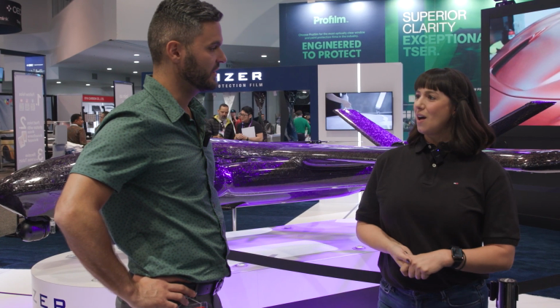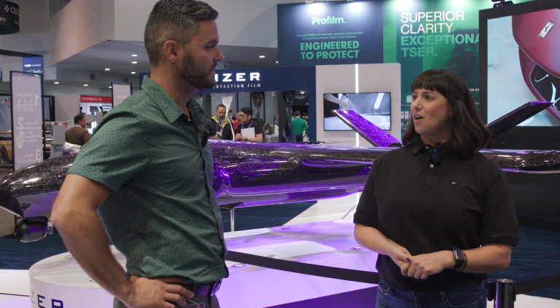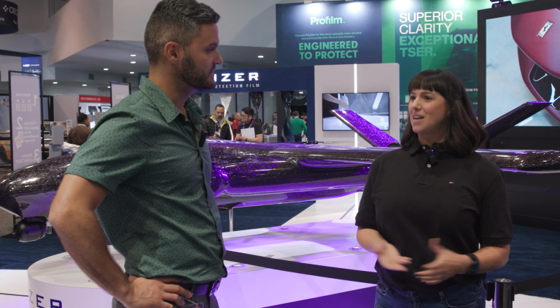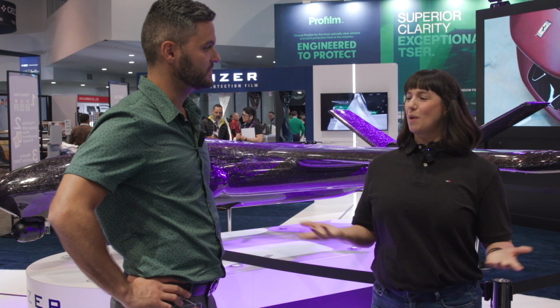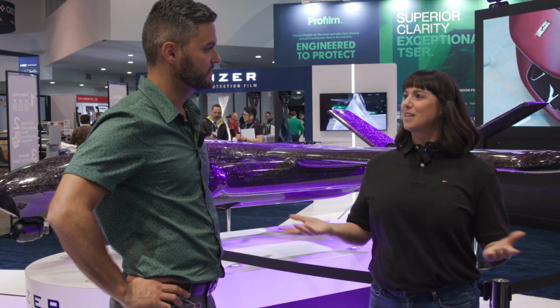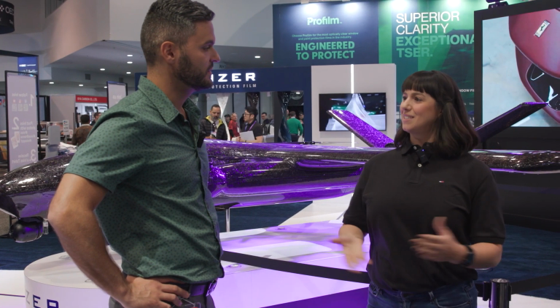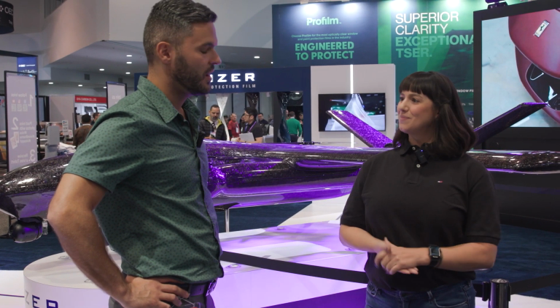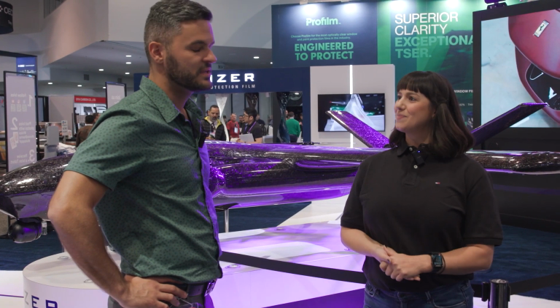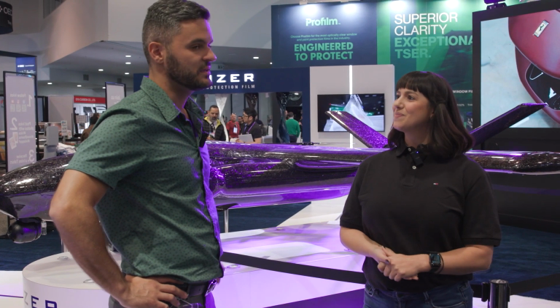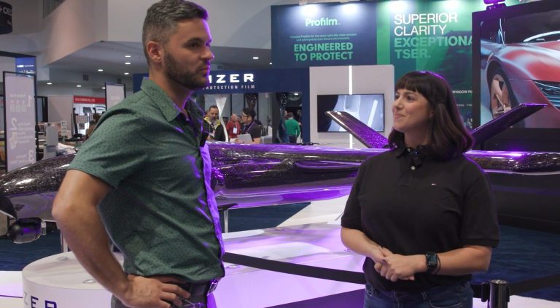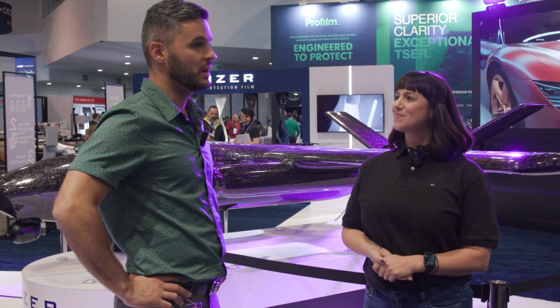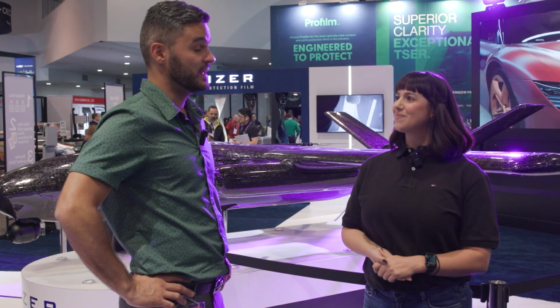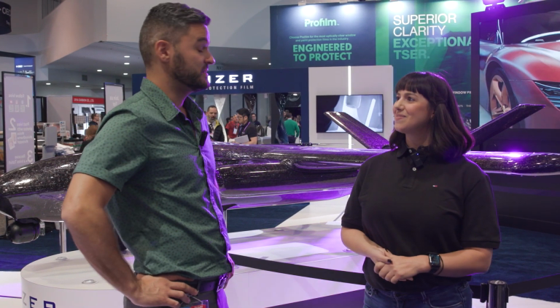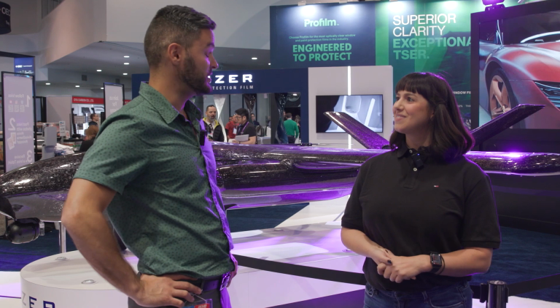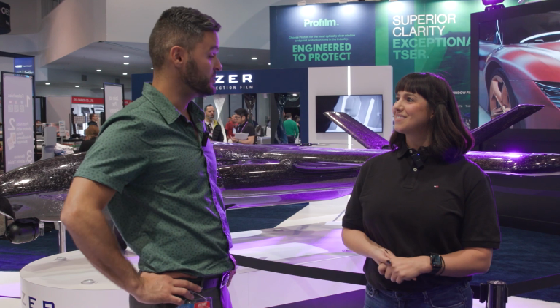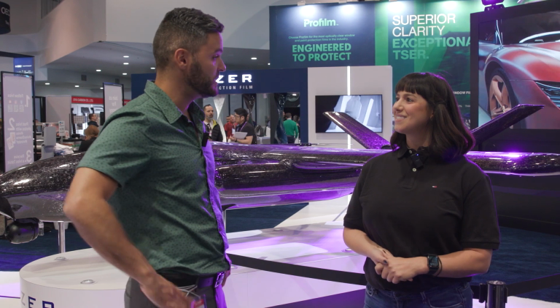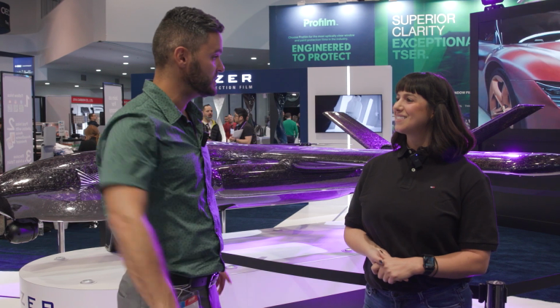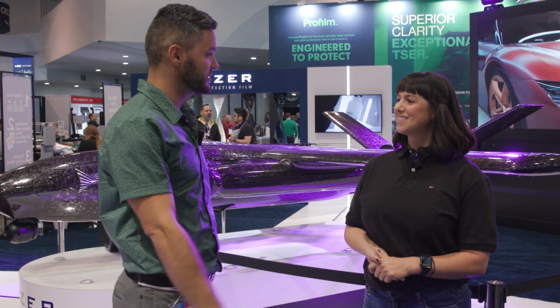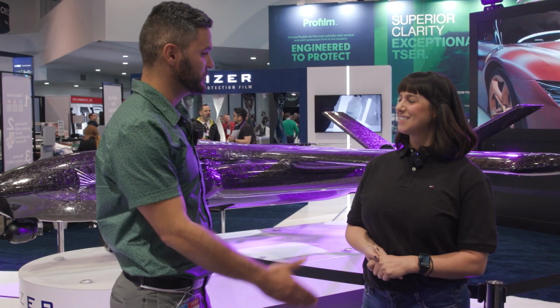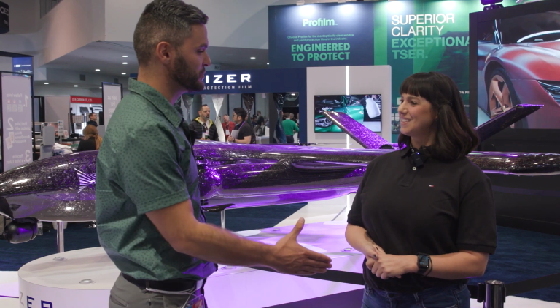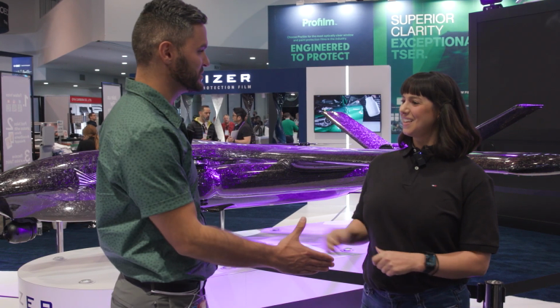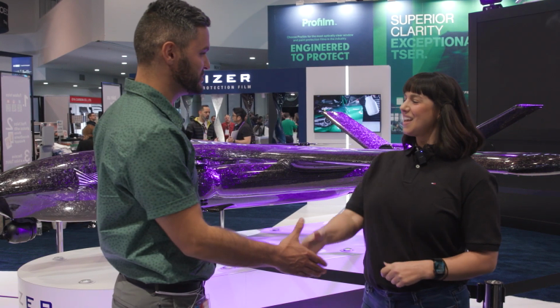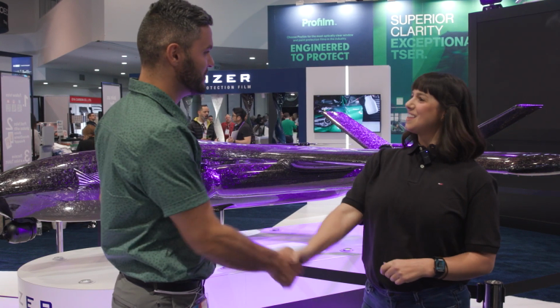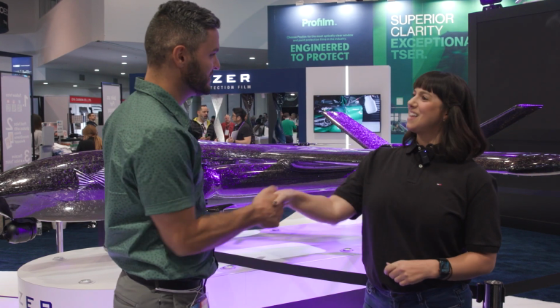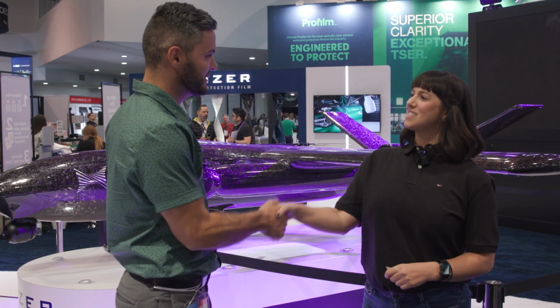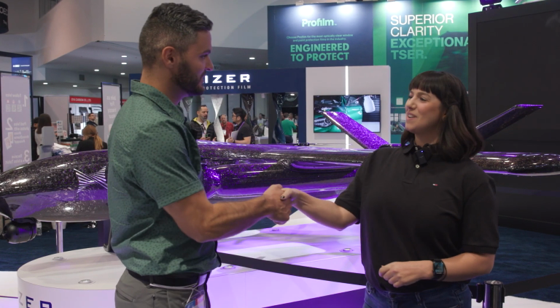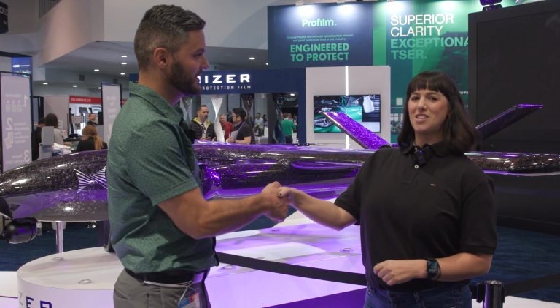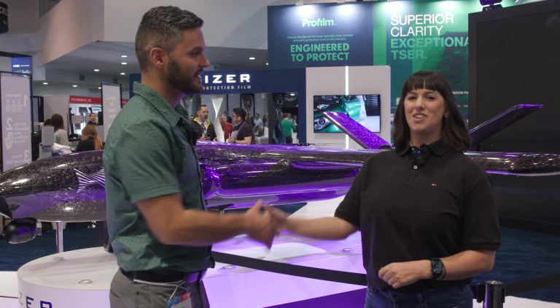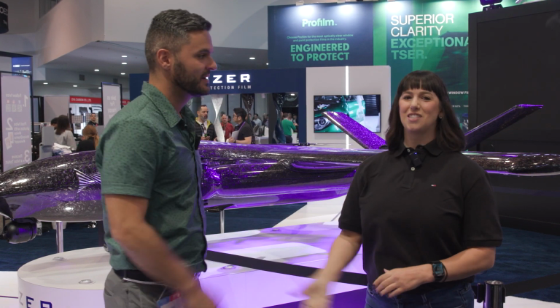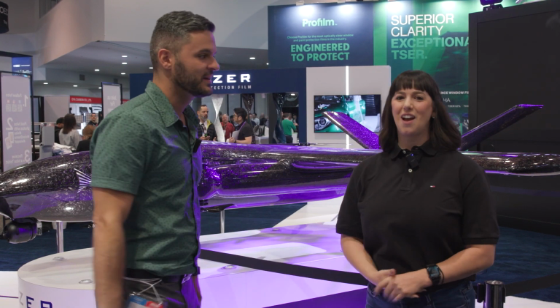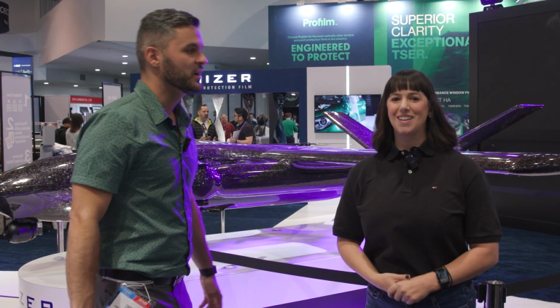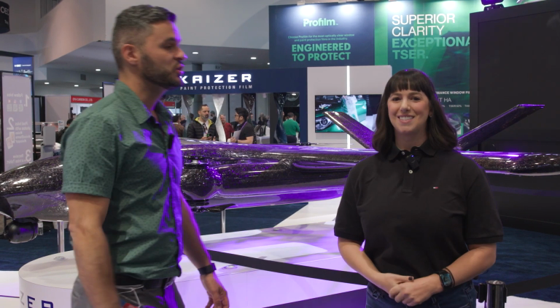All kinds of products. Awesome. Well, thank you so much and good luck for the rest of the show. Thank you so much. Thank you guys for having us.